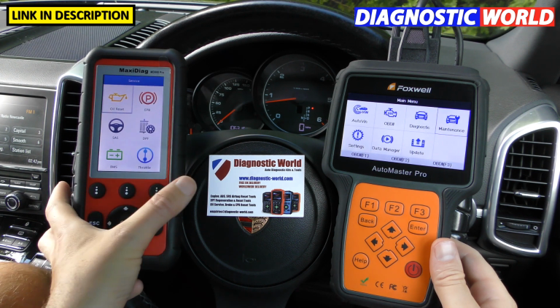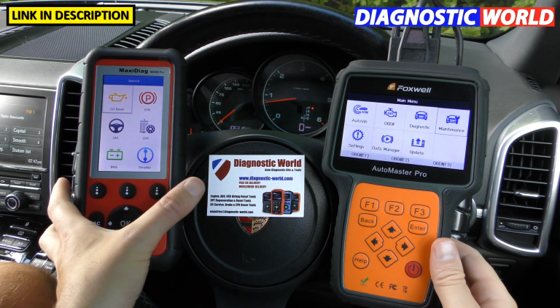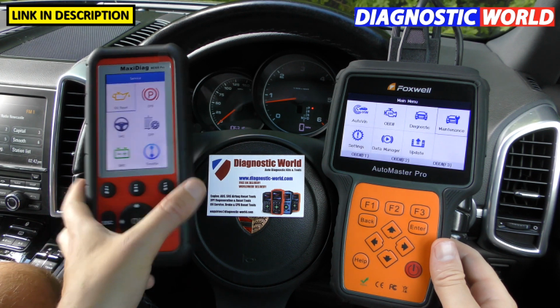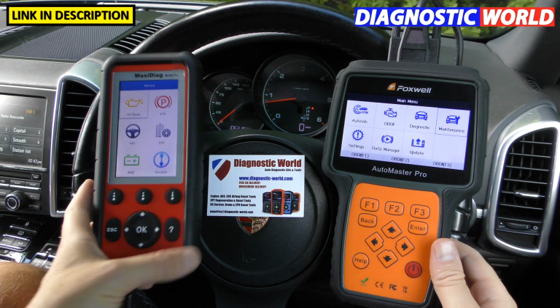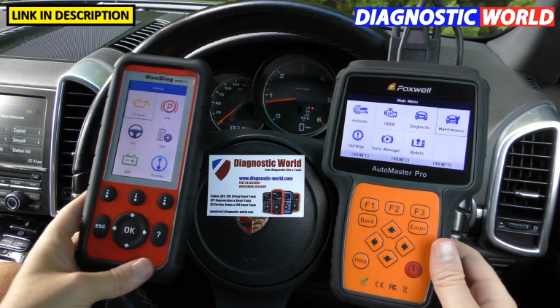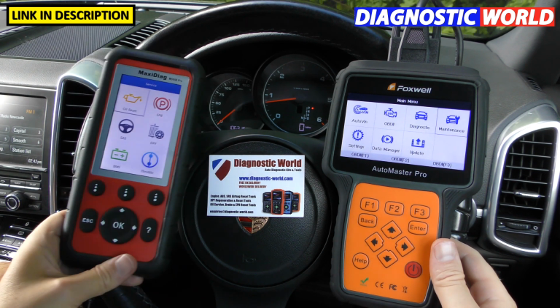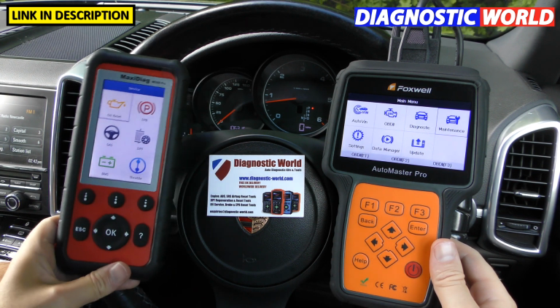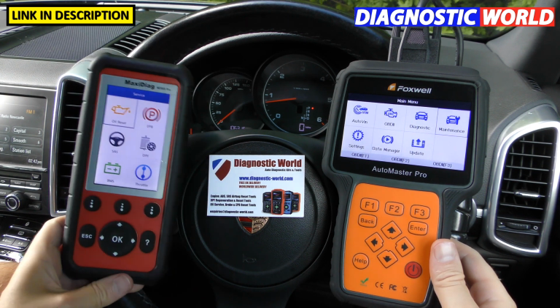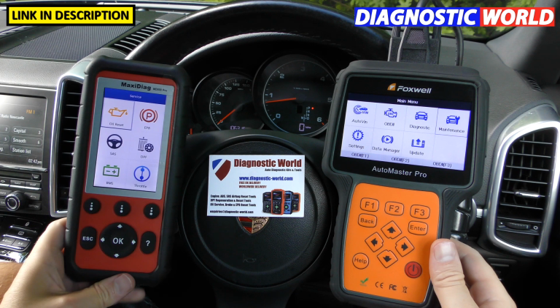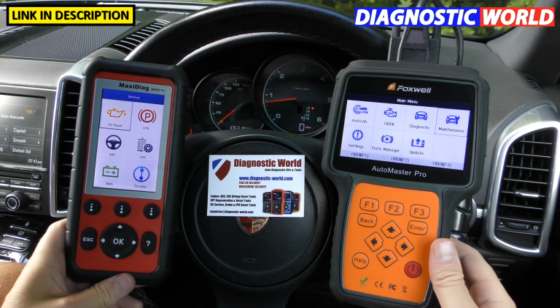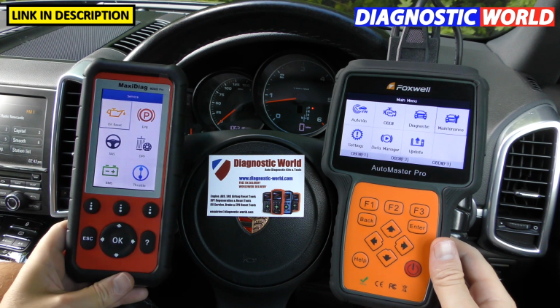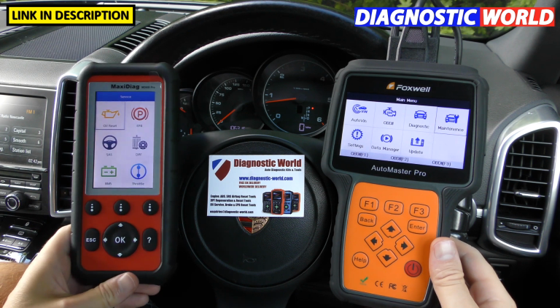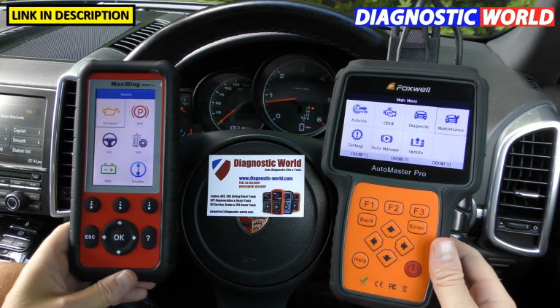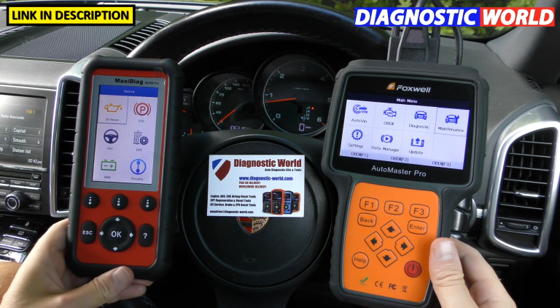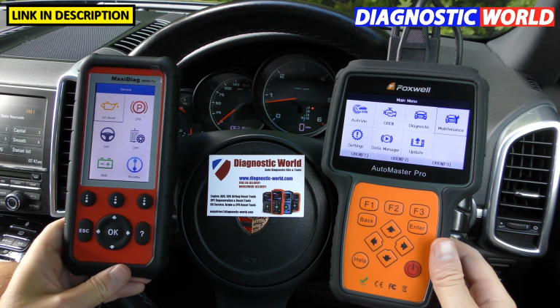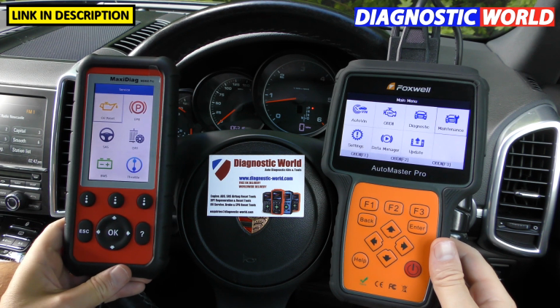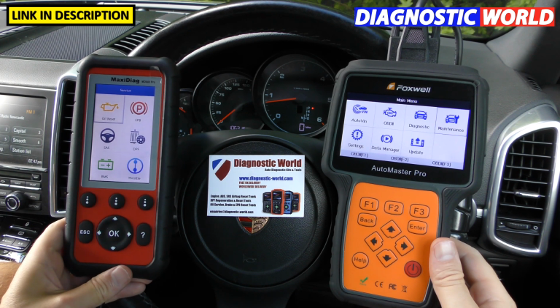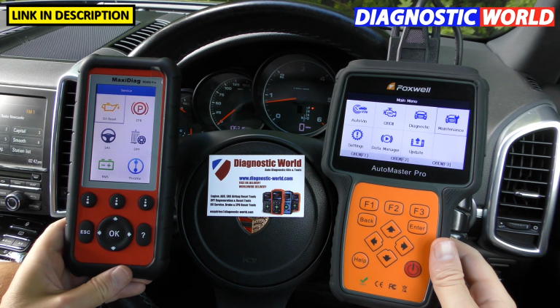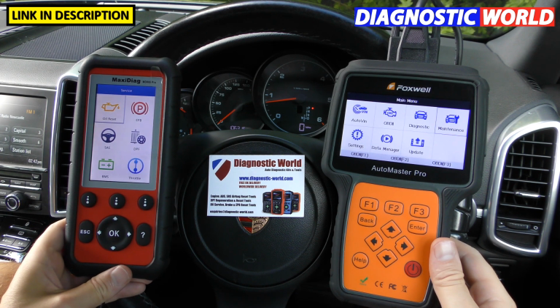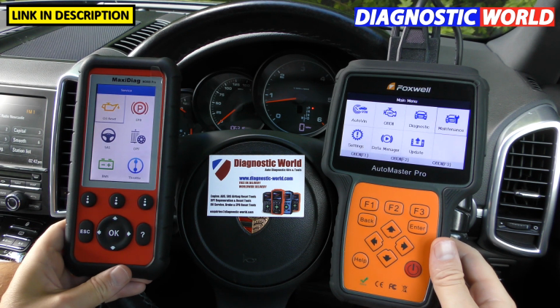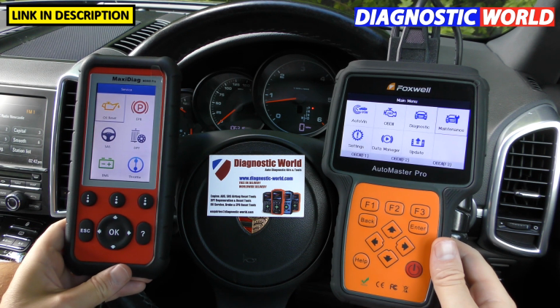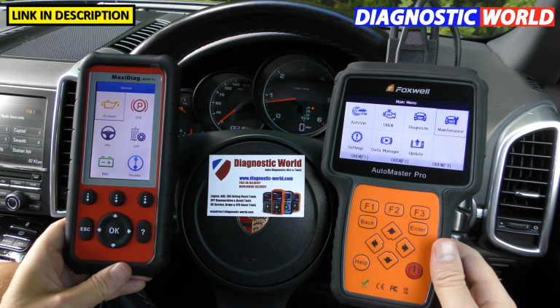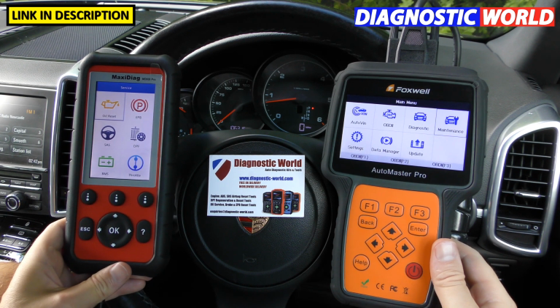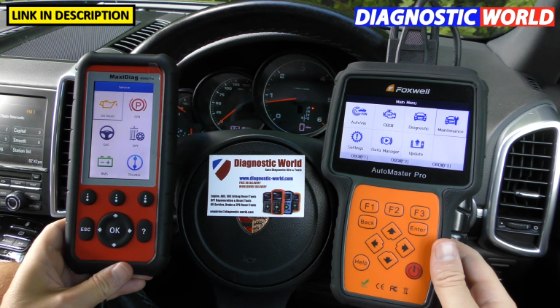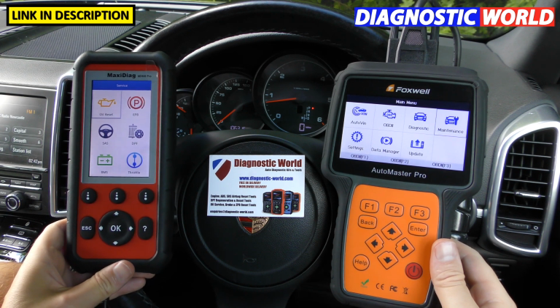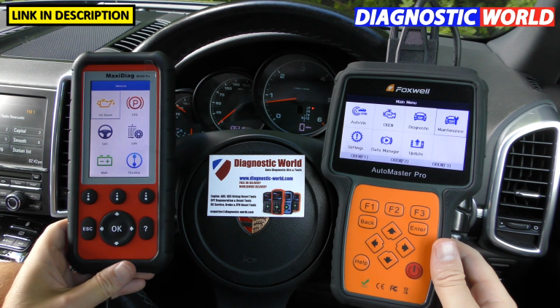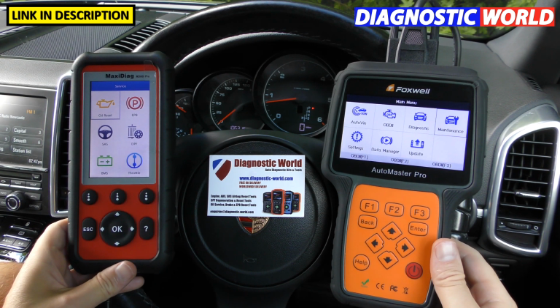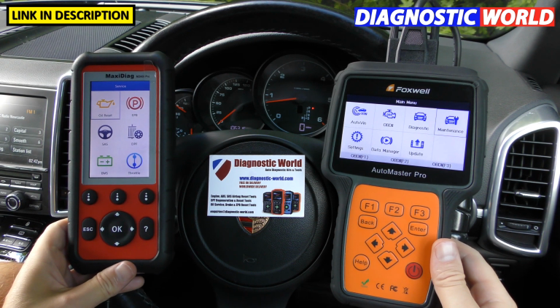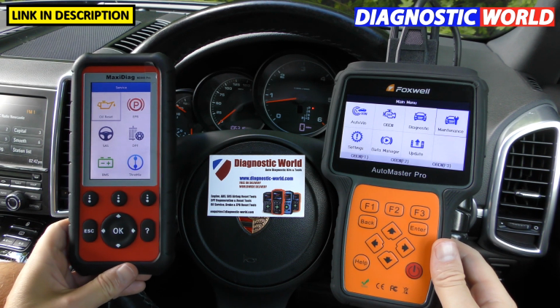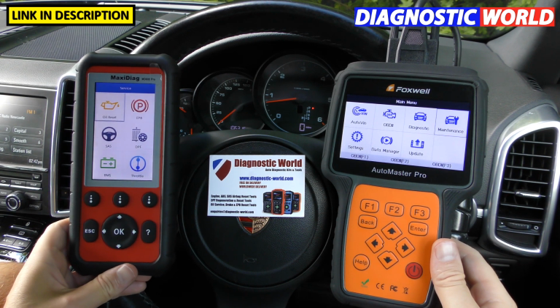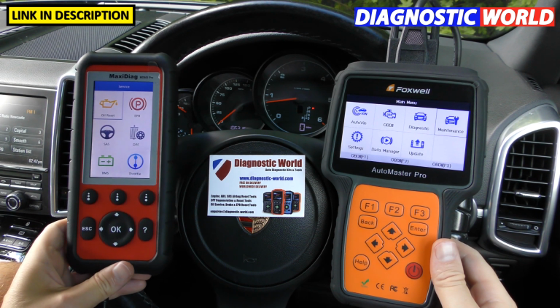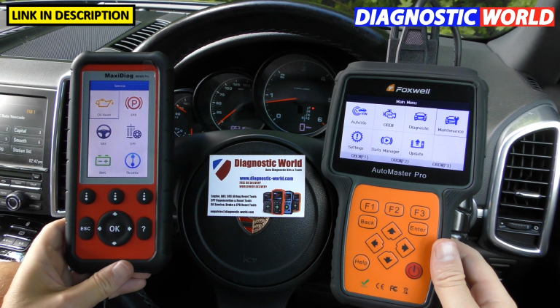99% of the time it's going to give you everything you need. The Foxwell has maybe a little bit of overkill when it comes to functions that, yes, are good to have, but in the real world you're probably not going to use unless you're in a garage workshop or mobile mechanic environment. My best advice is to email the guys at Diagnostic World, explain your circumstances, and they can recommend the right tool for you.